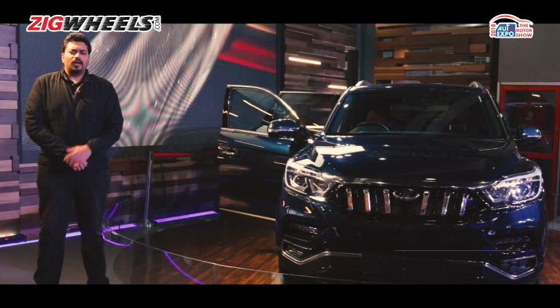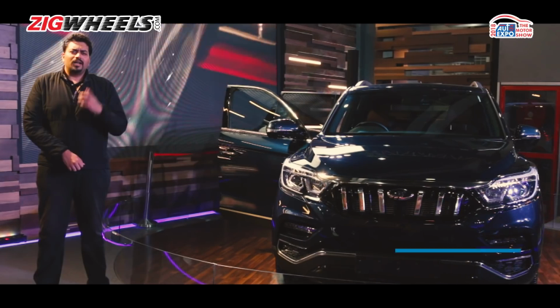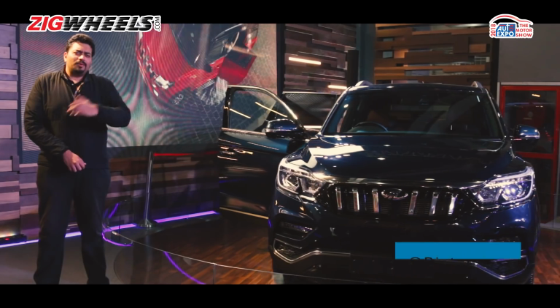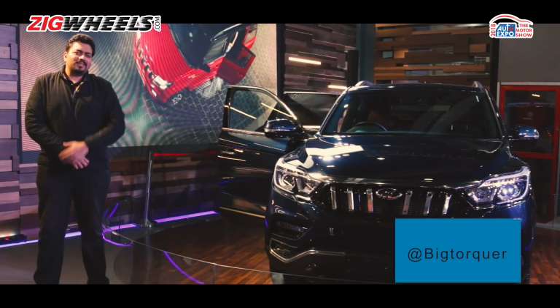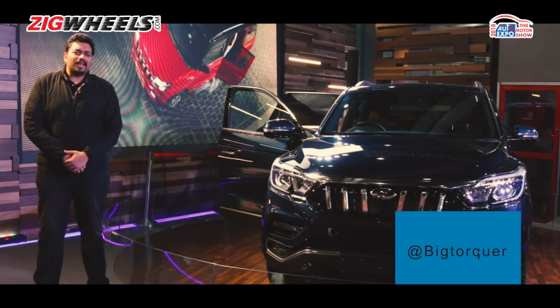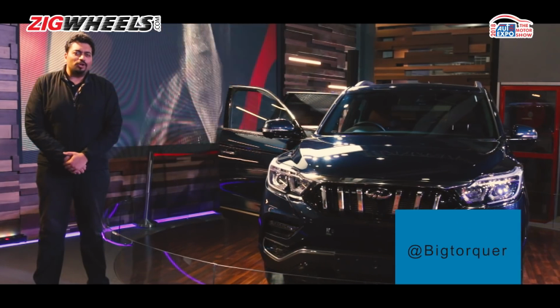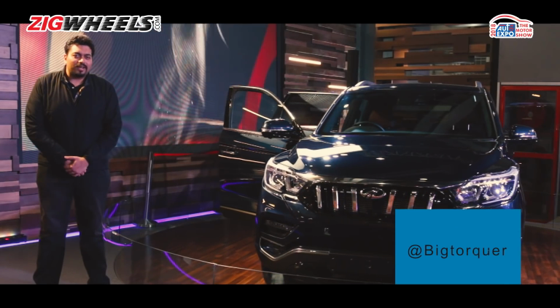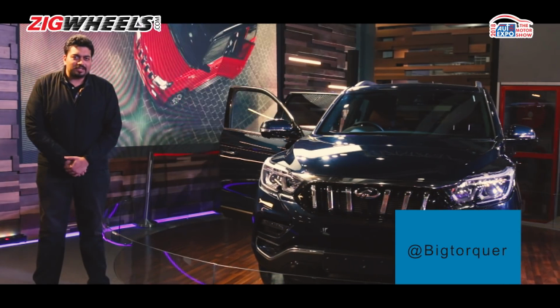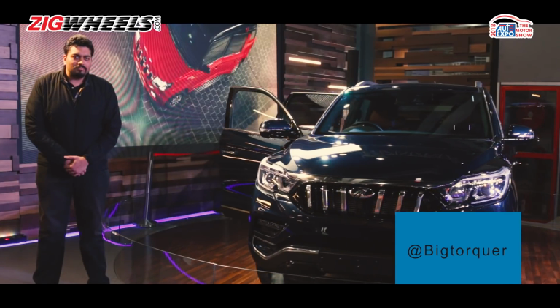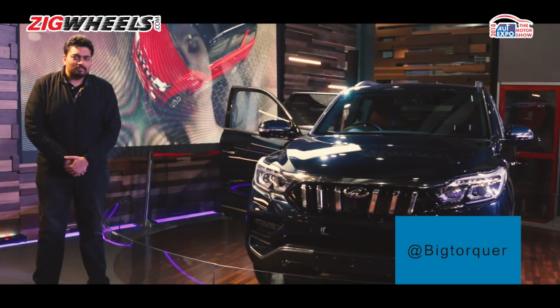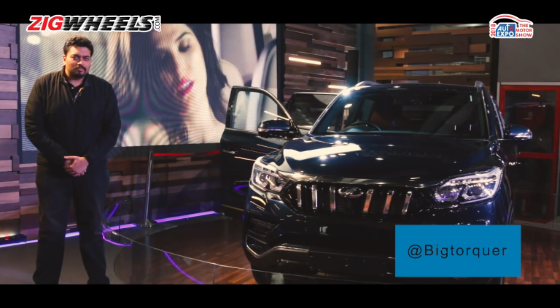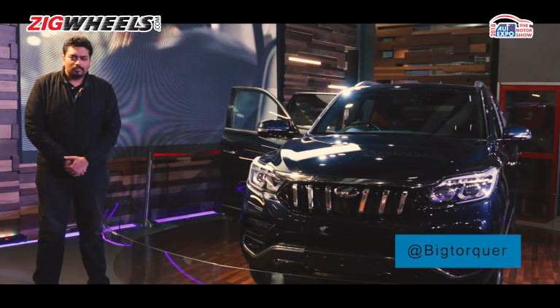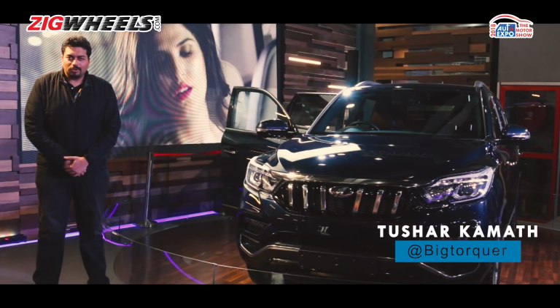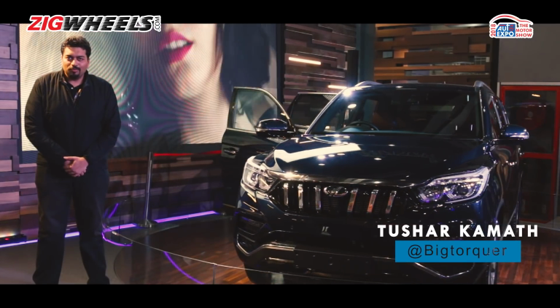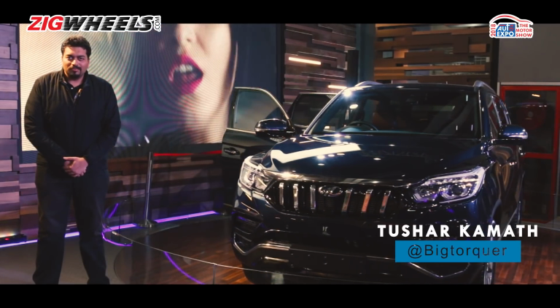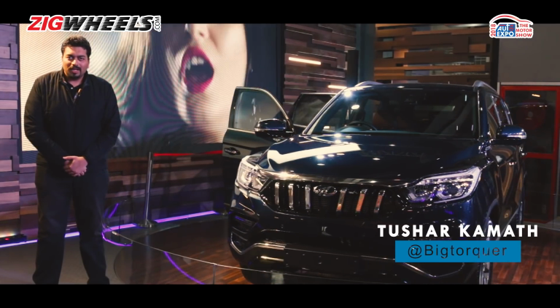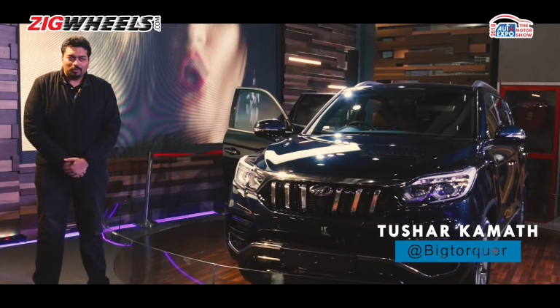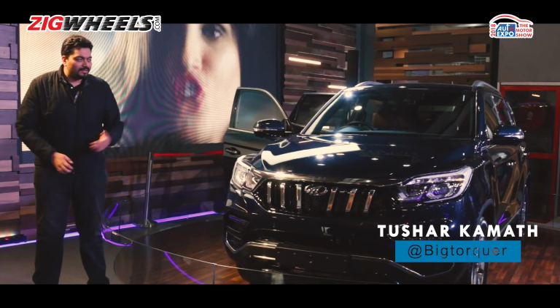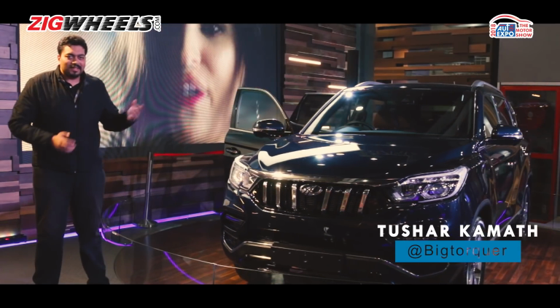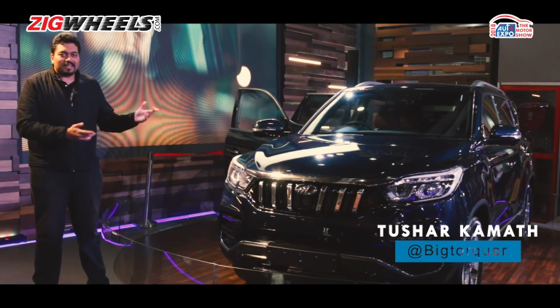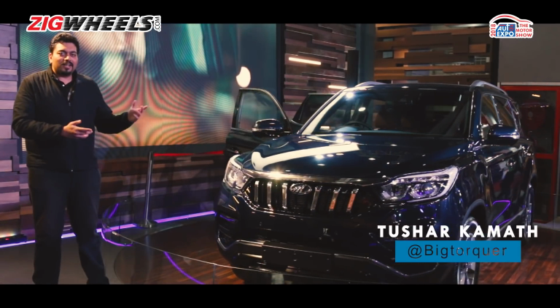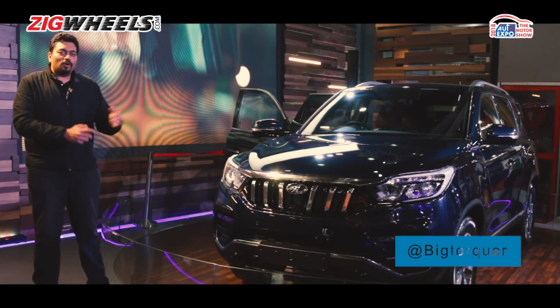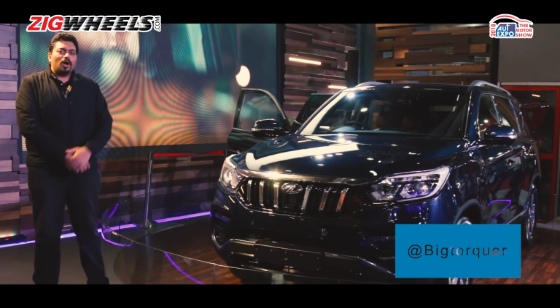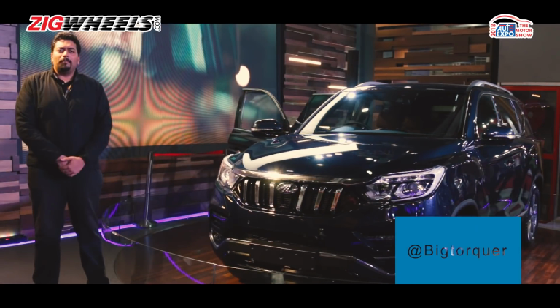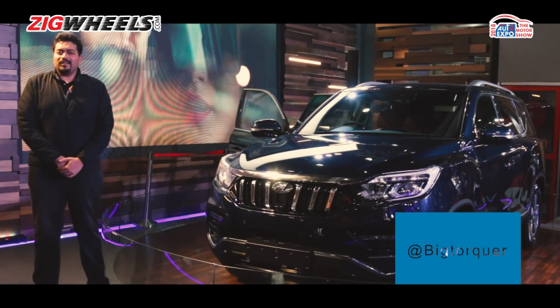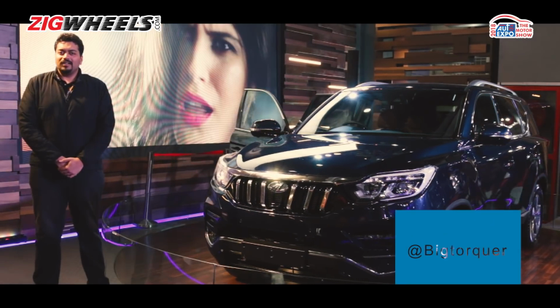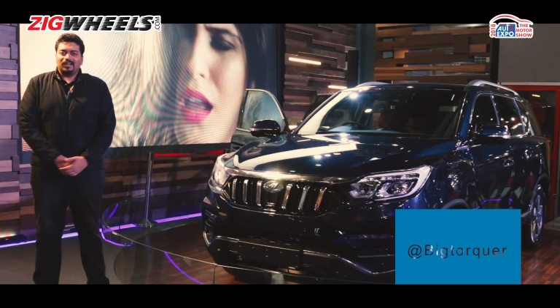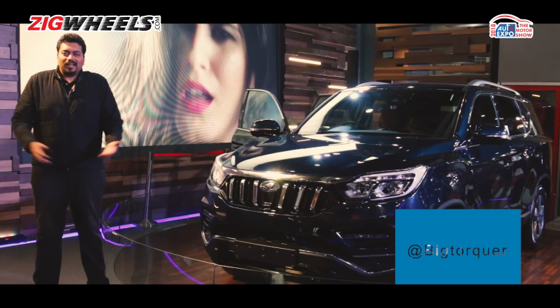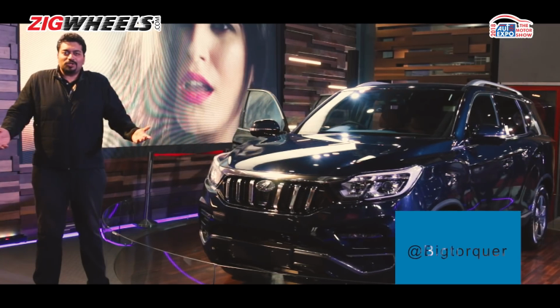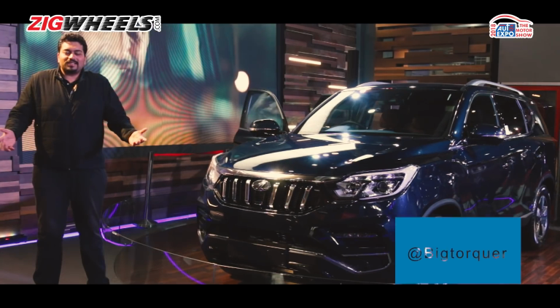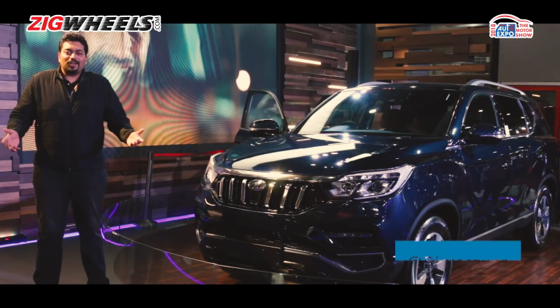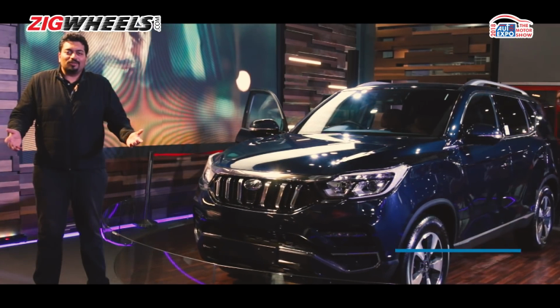Remember the Ssangyong Rexton? Well, it's here now, but it's not a Ssangyong.